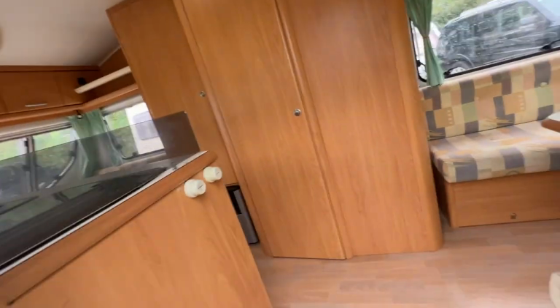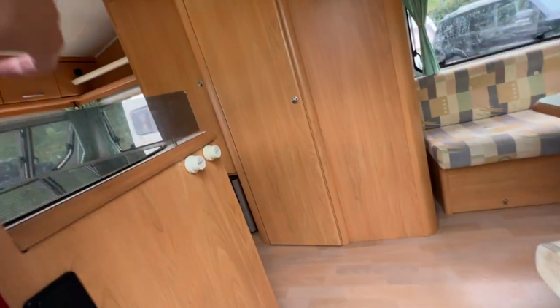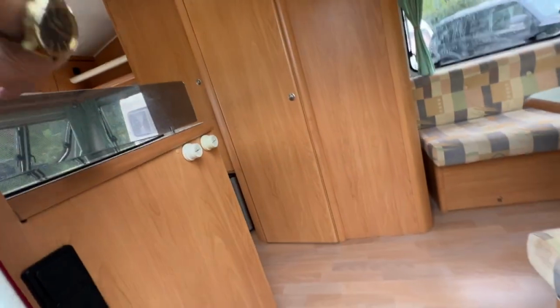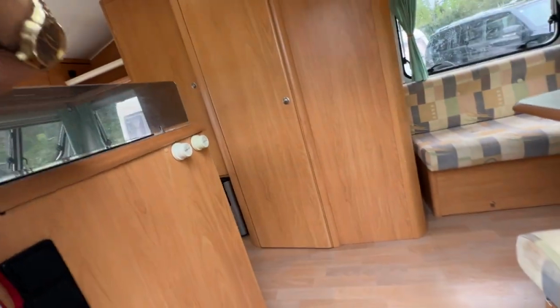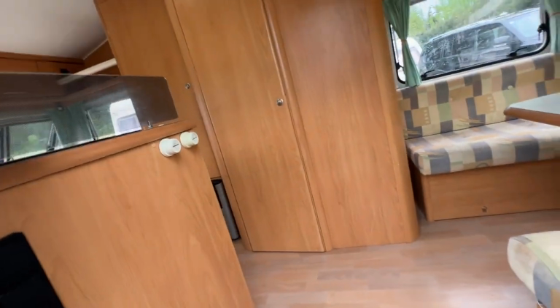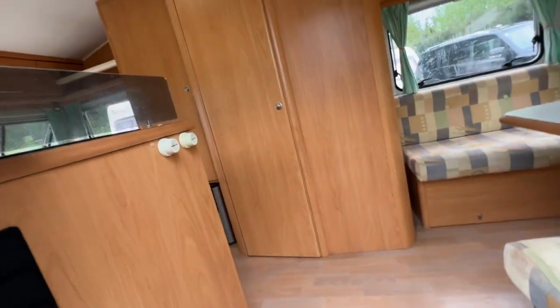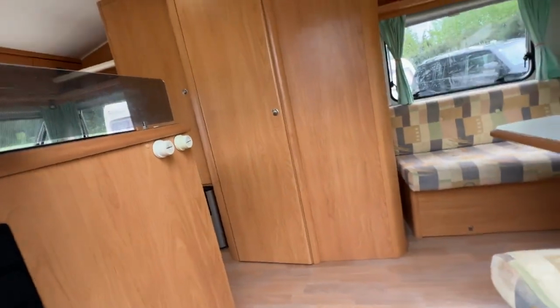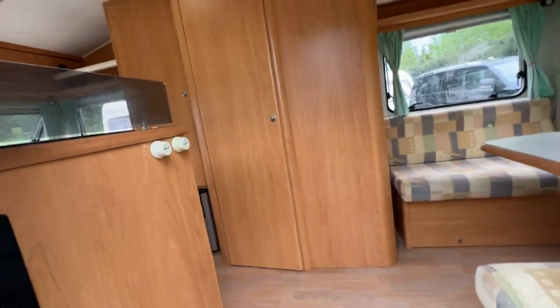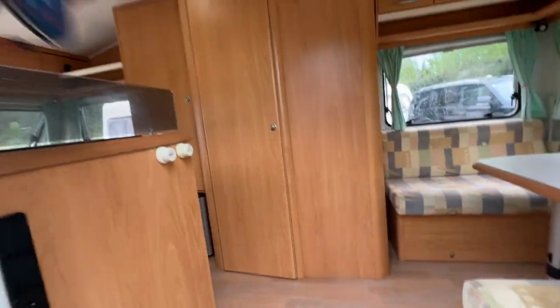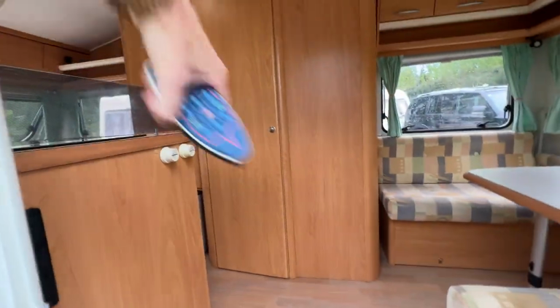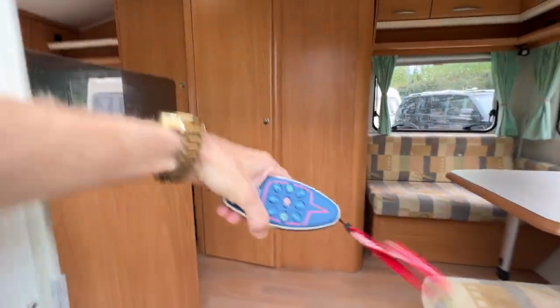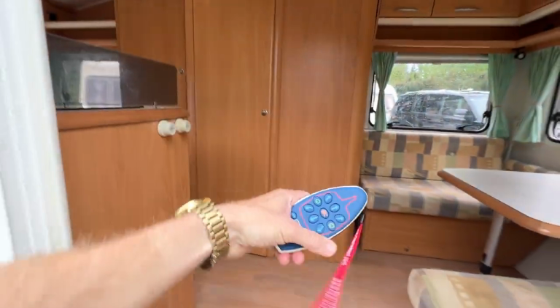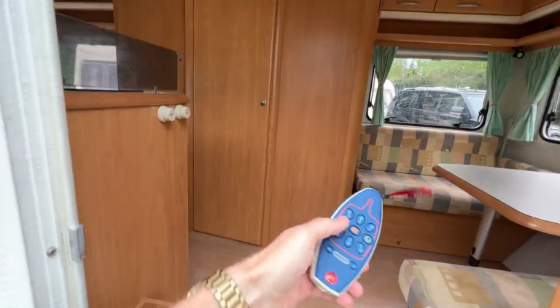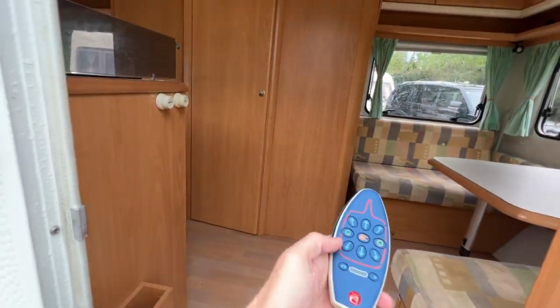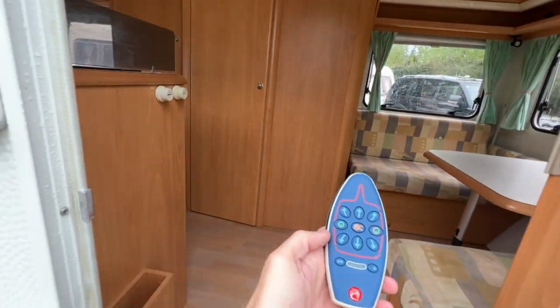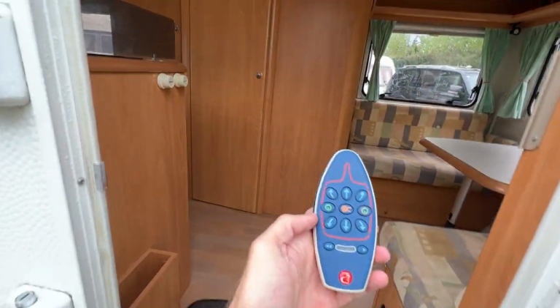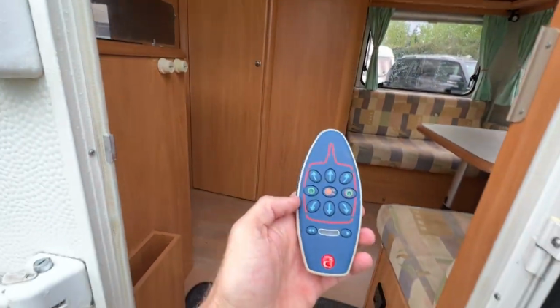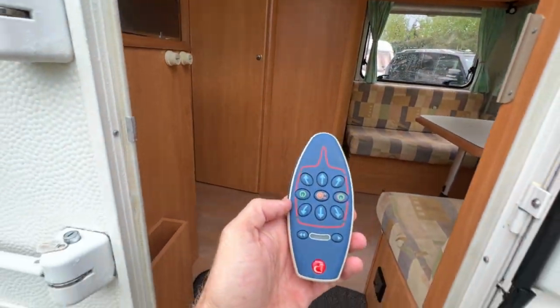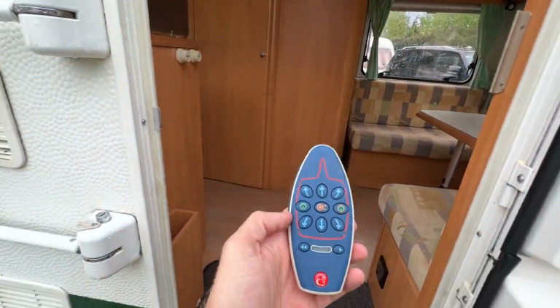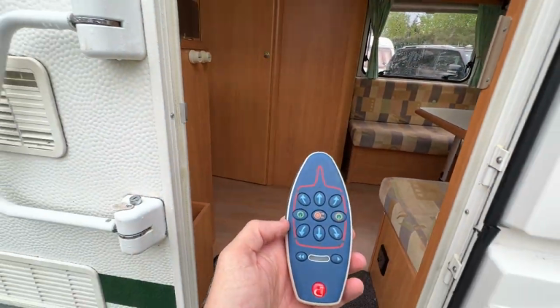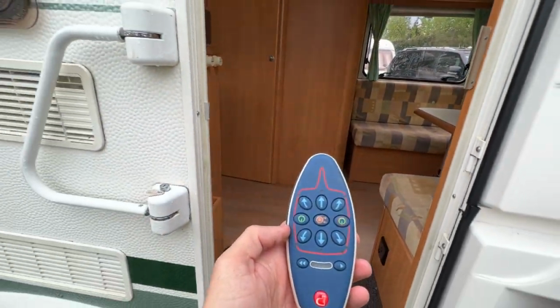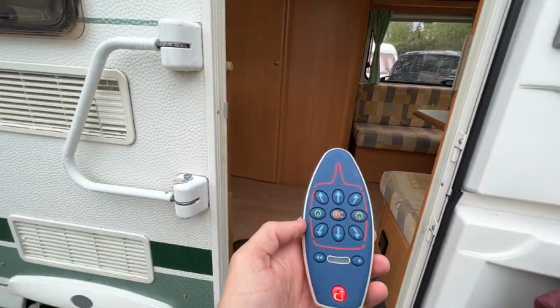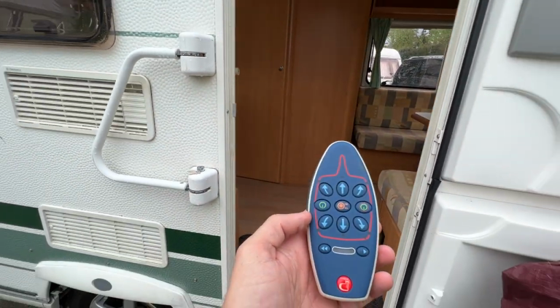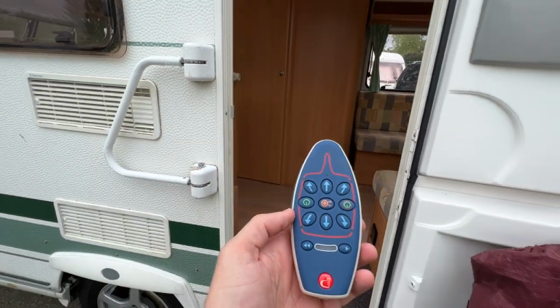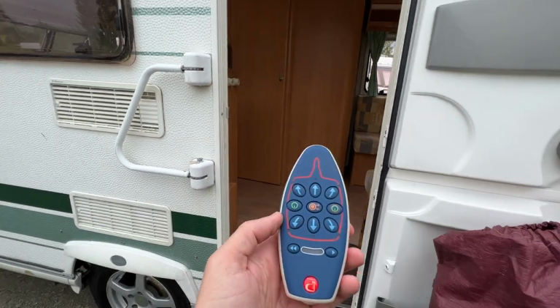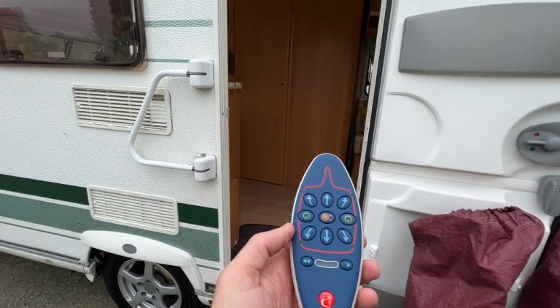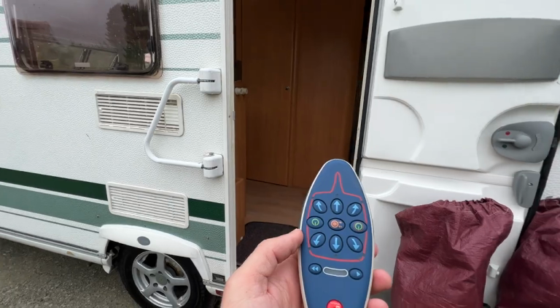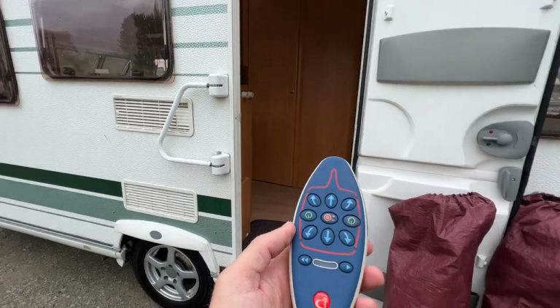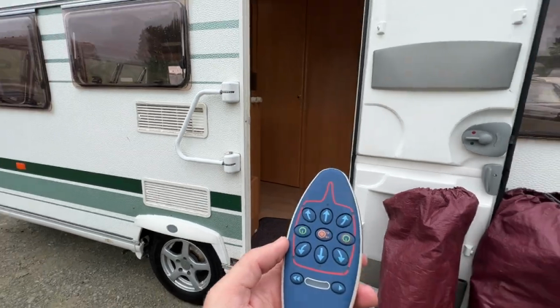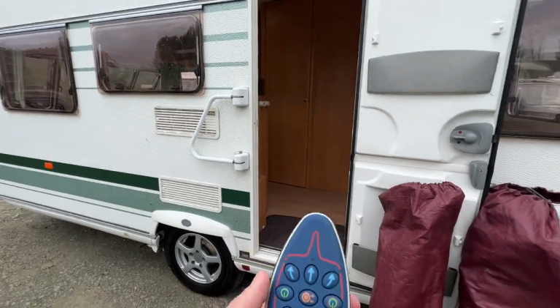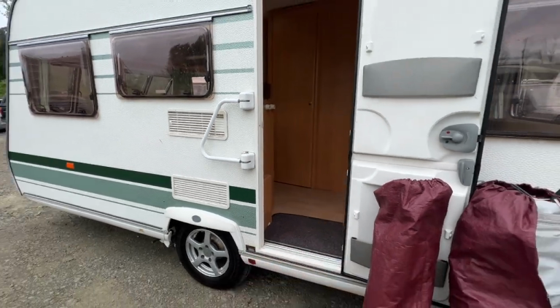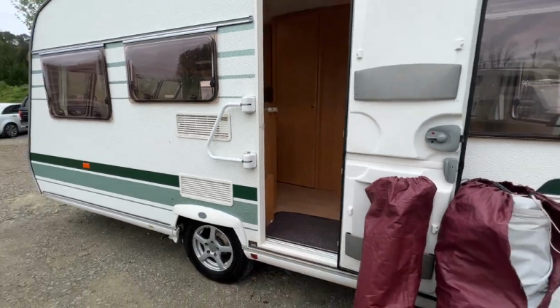Just before I jump out — this is the motor movers remote, the remote that controls the caravan.